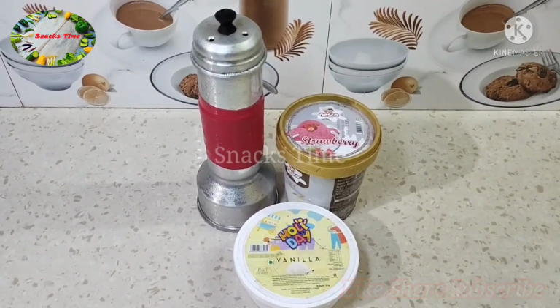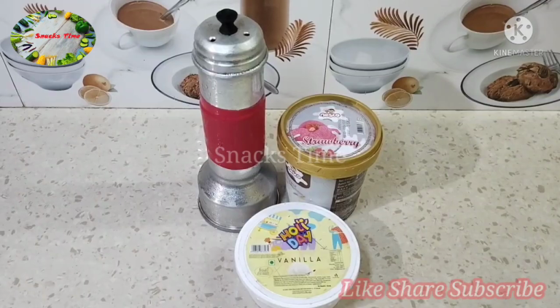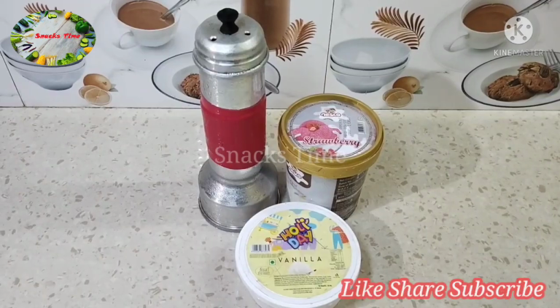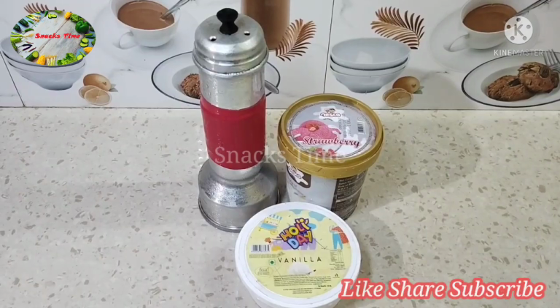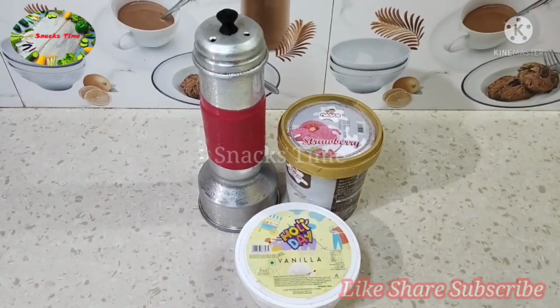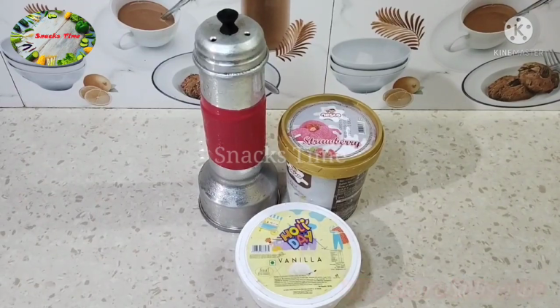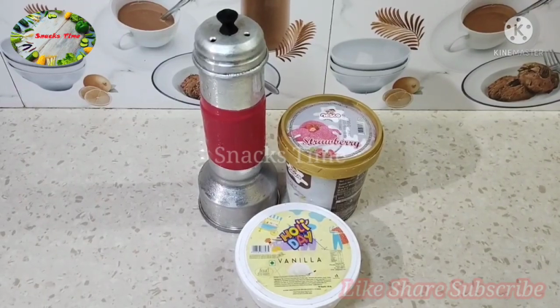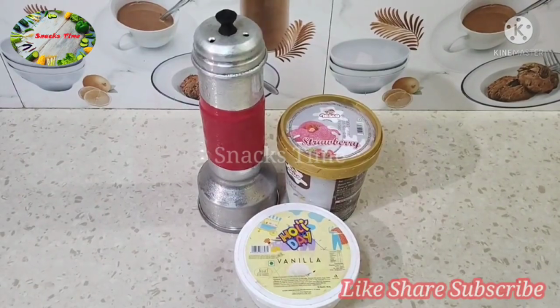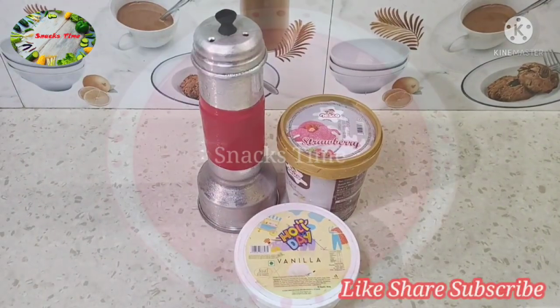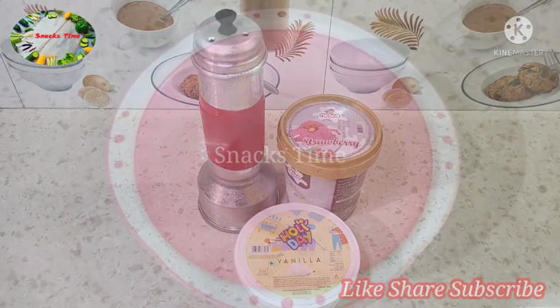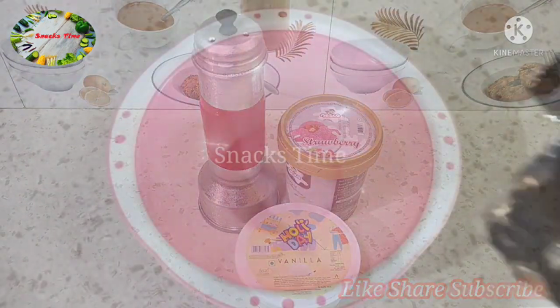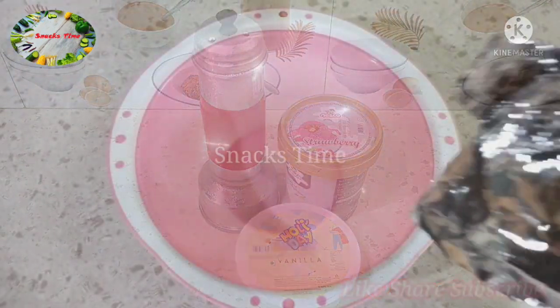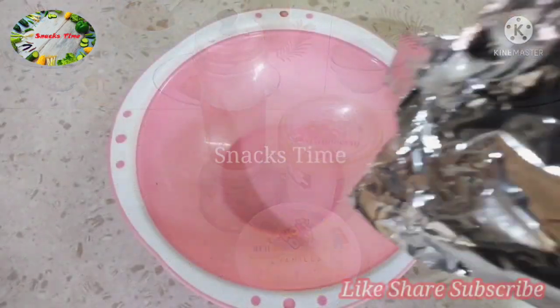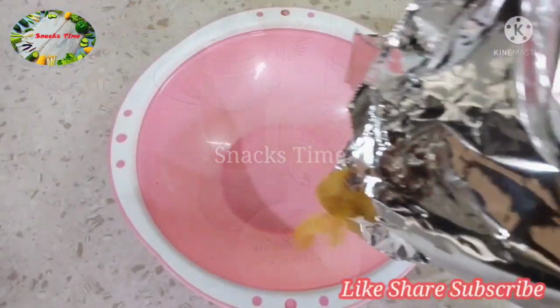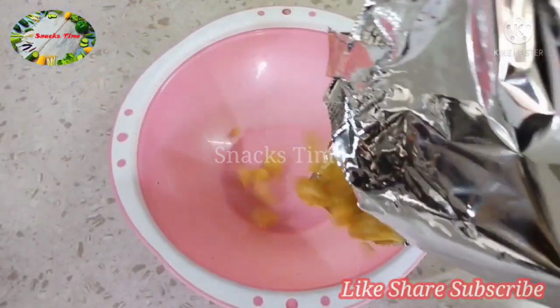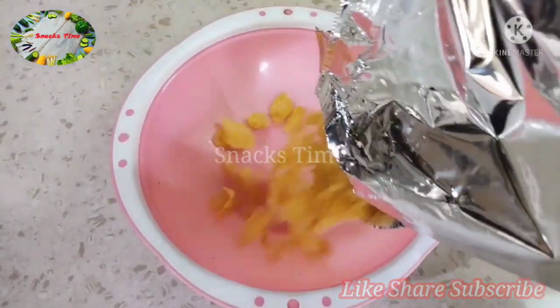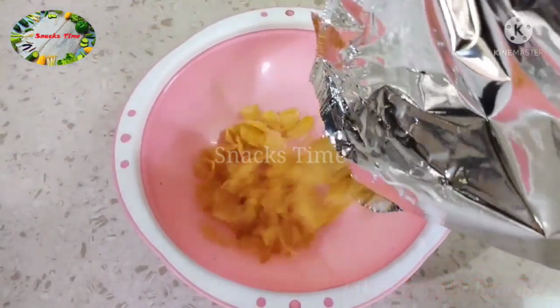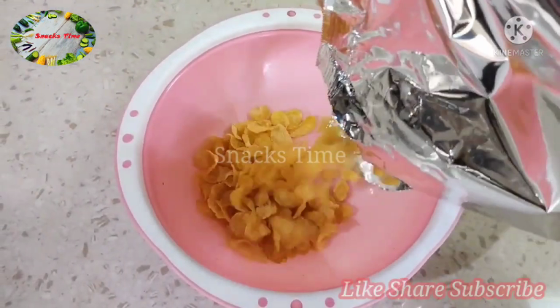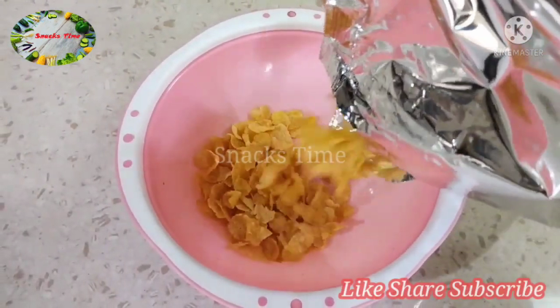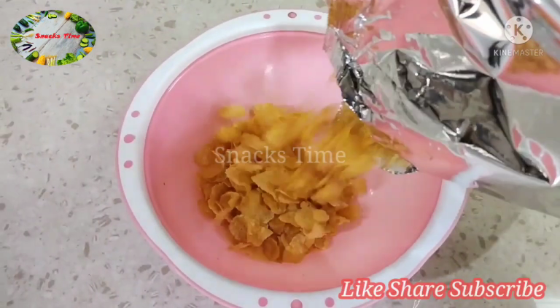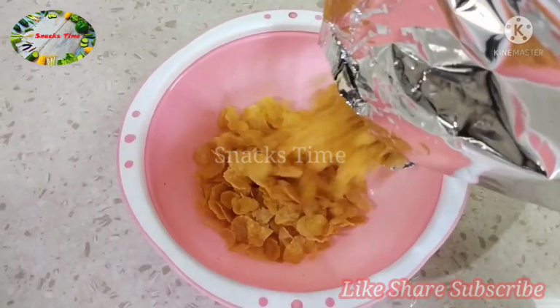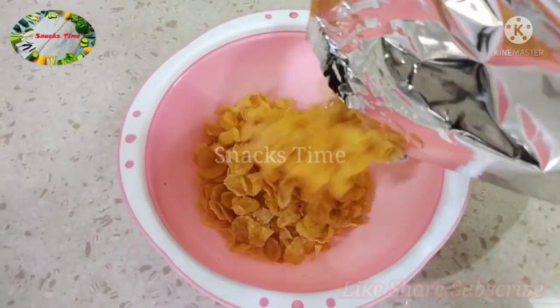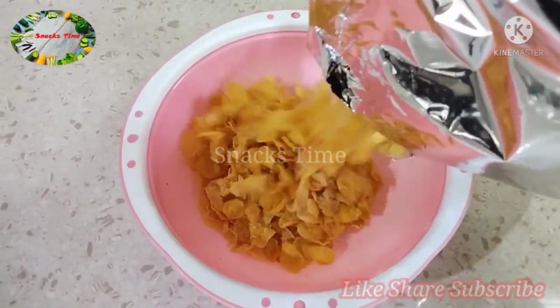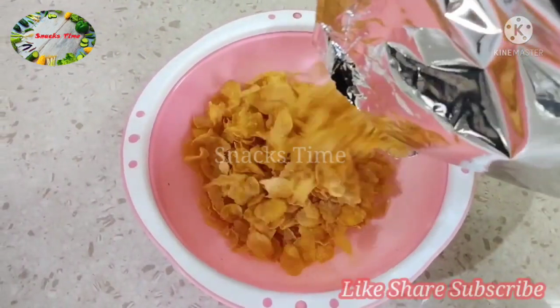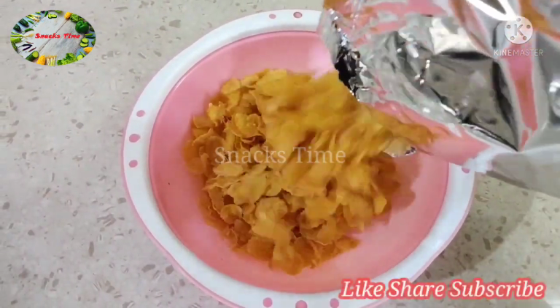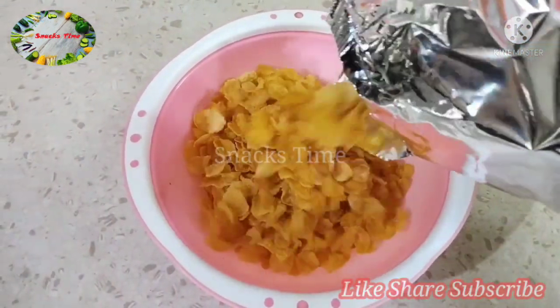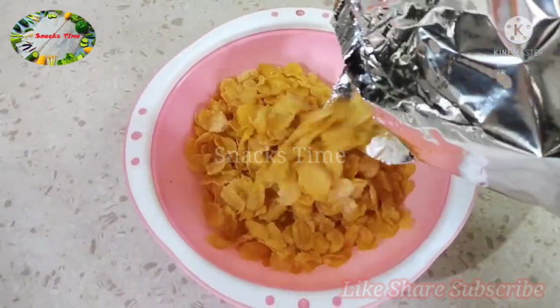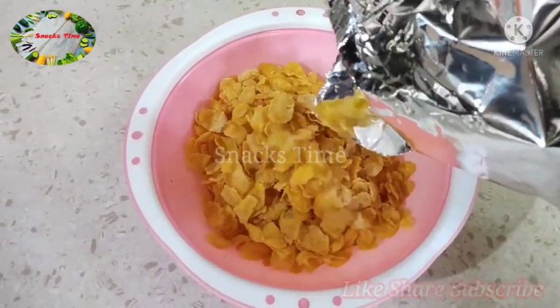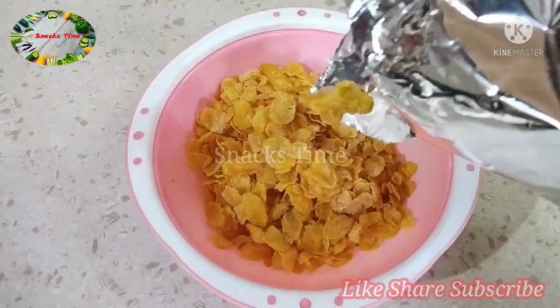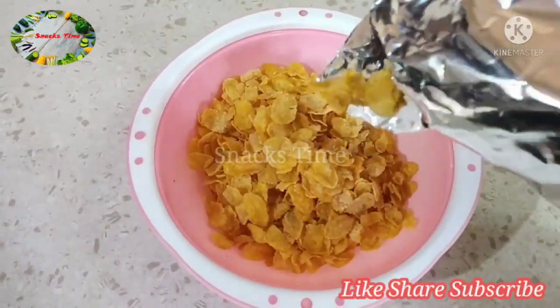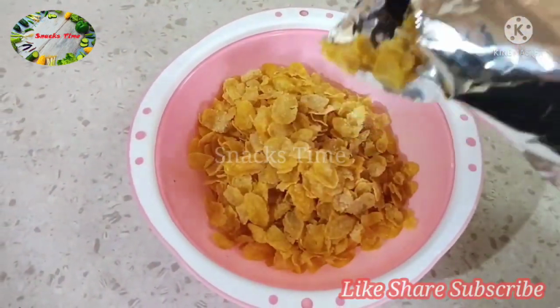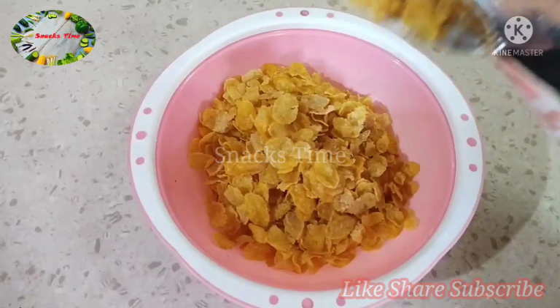I'll add a little noodles, and now we'll add a bag. Add some cornflakes.